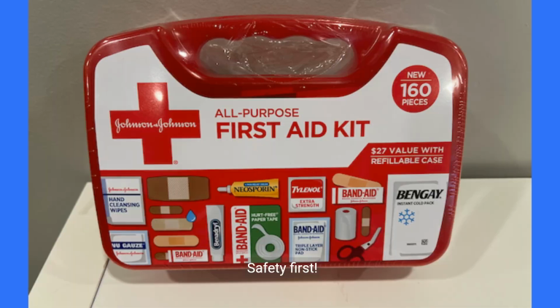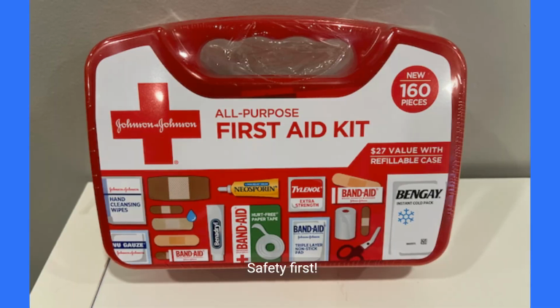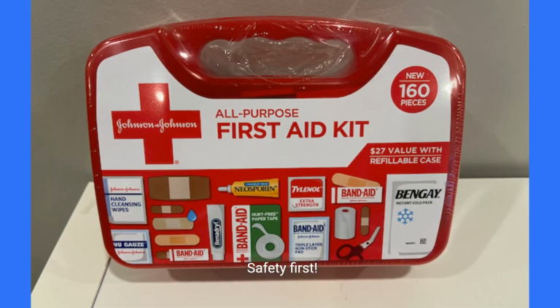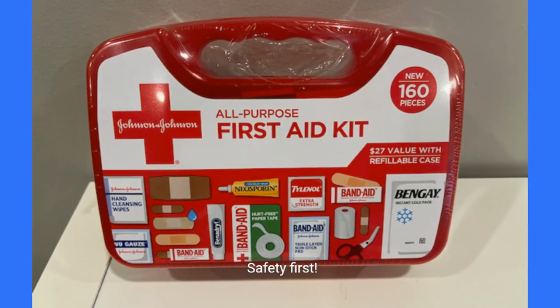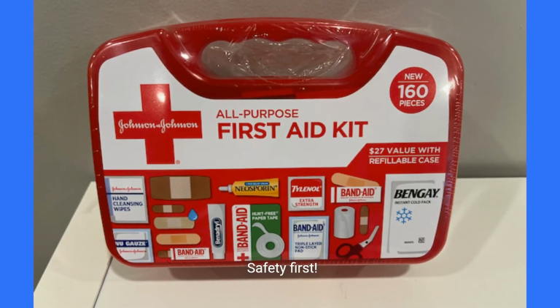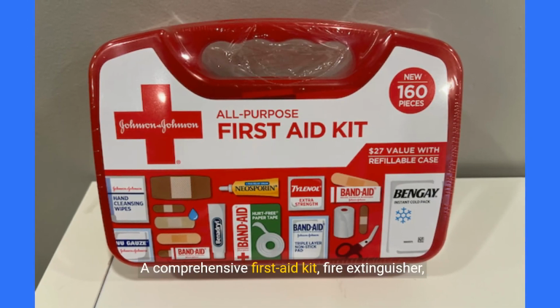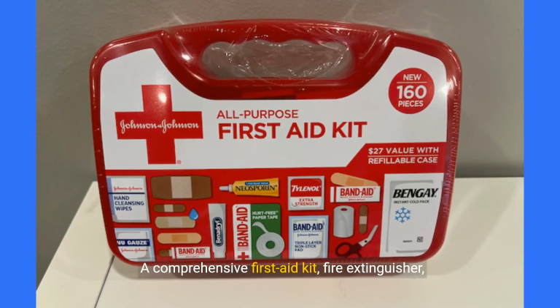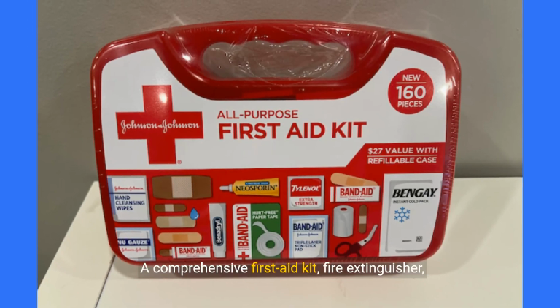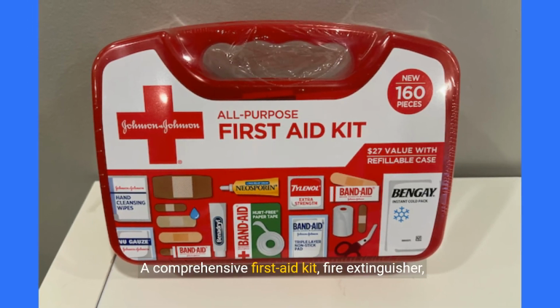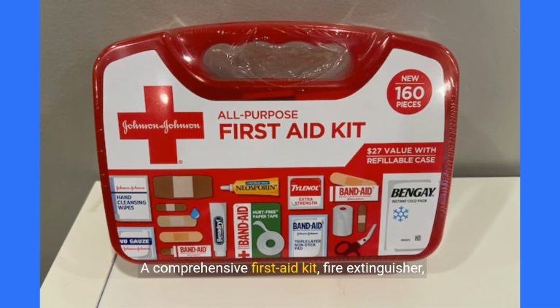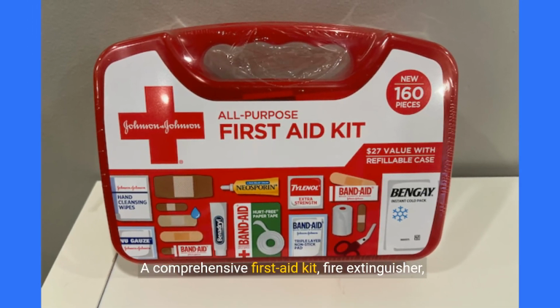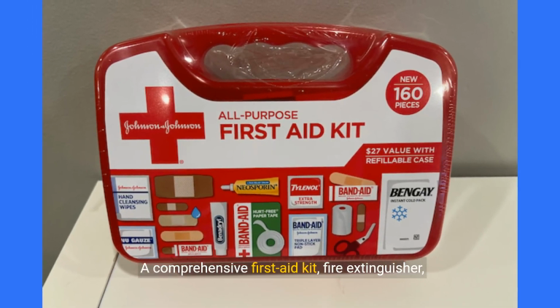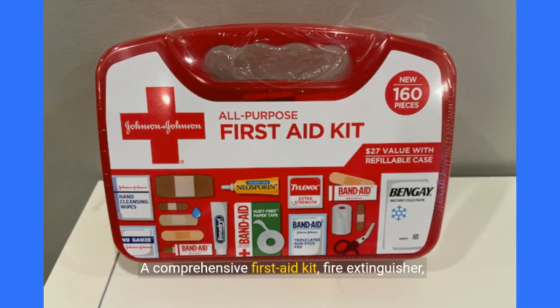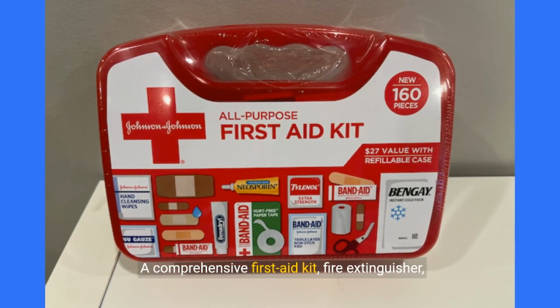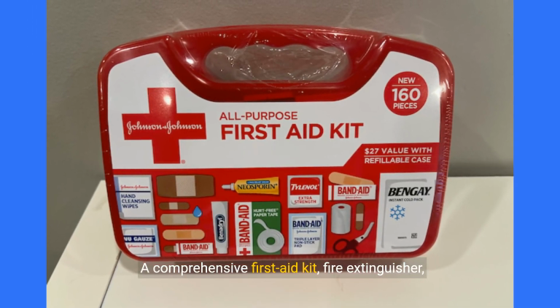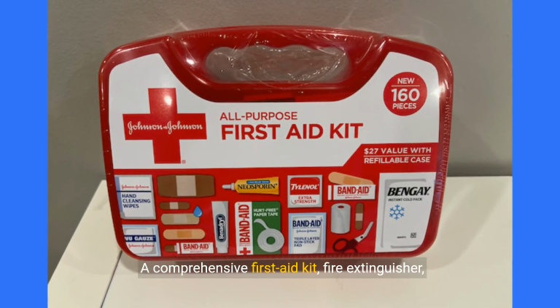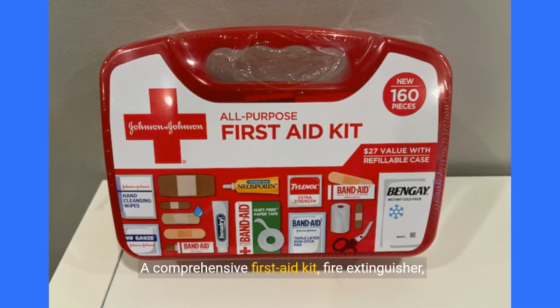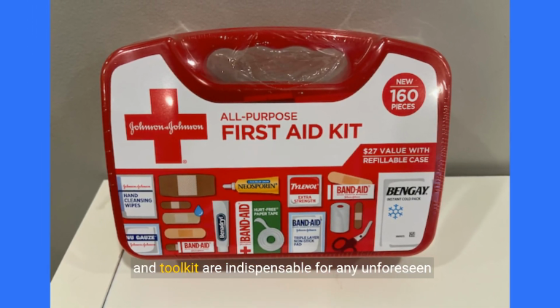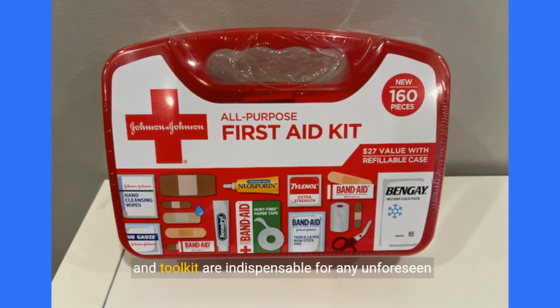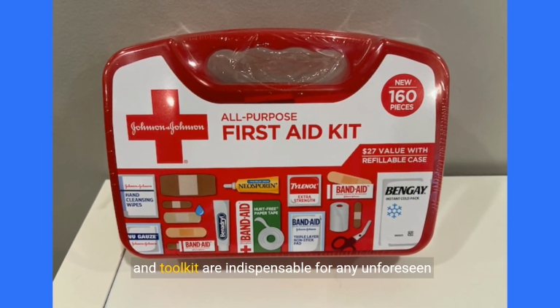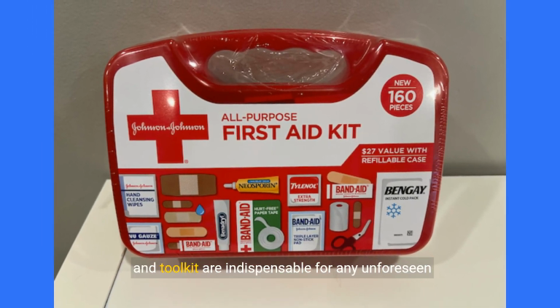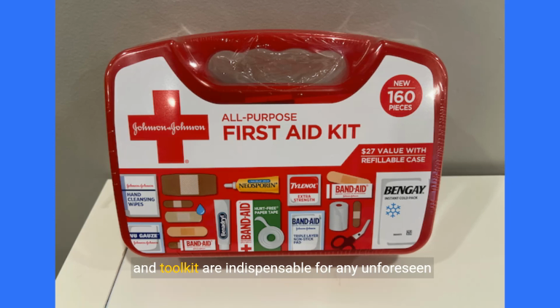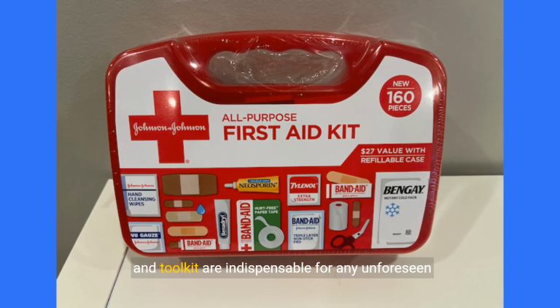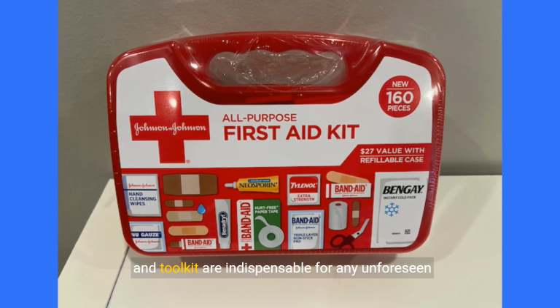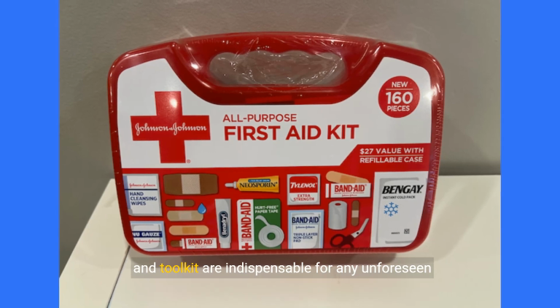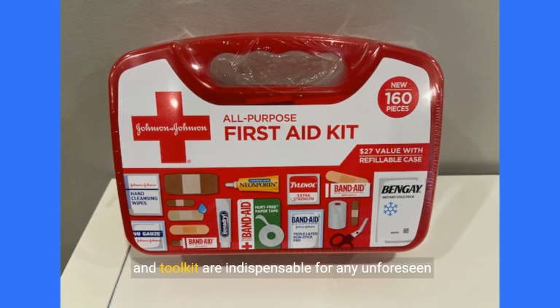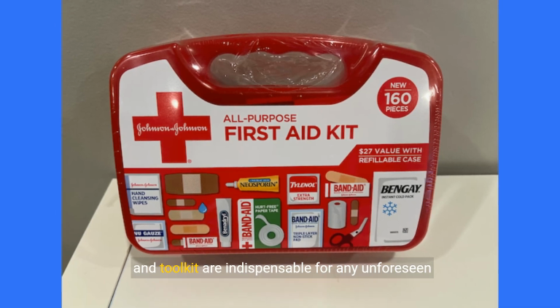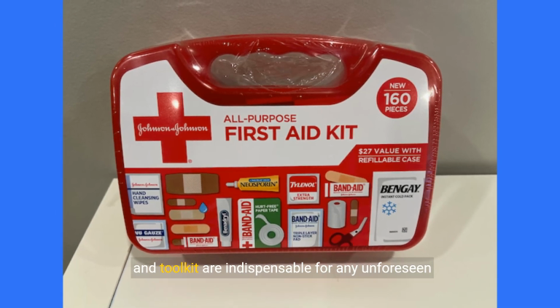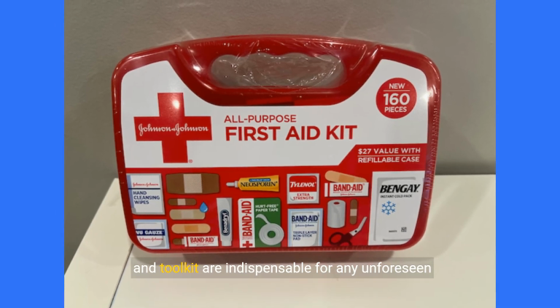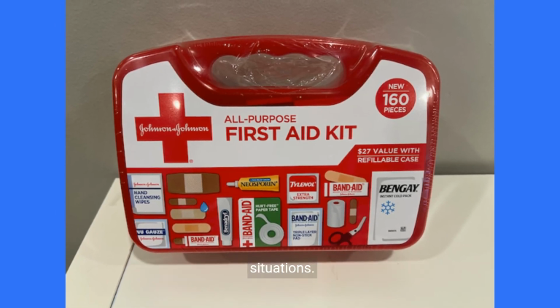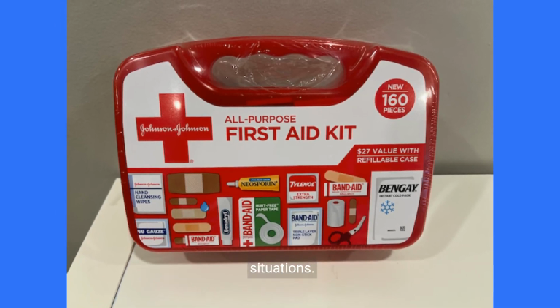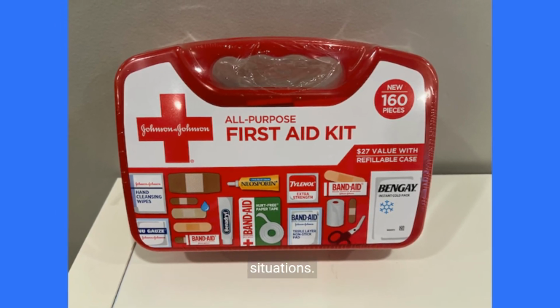Safety first. A comprehensive first aid kit, fire extinguisher, and toolkit are indispensable for any unforeseen situations.